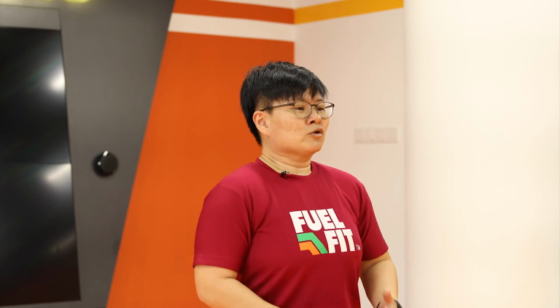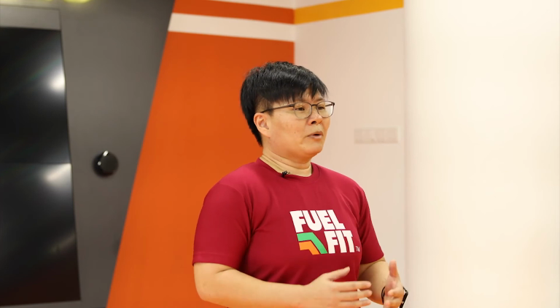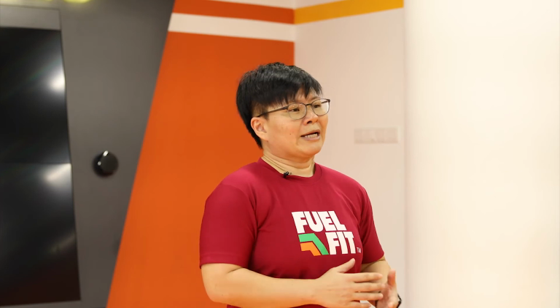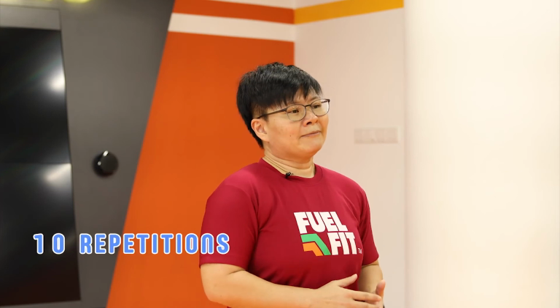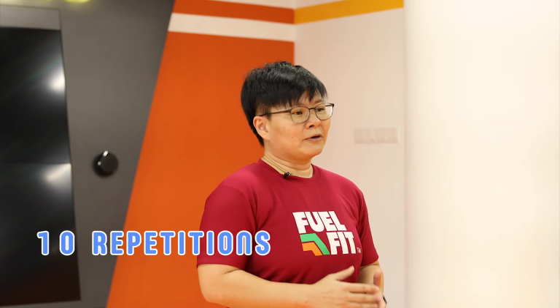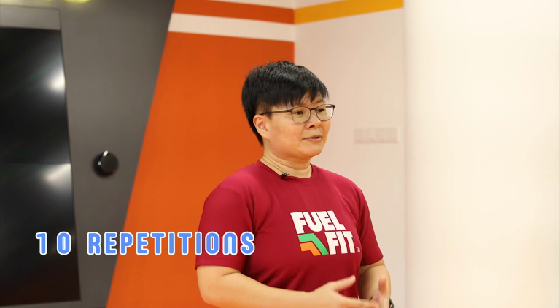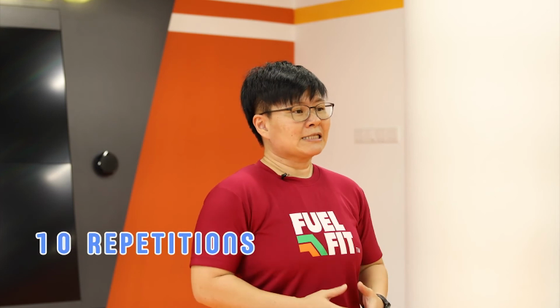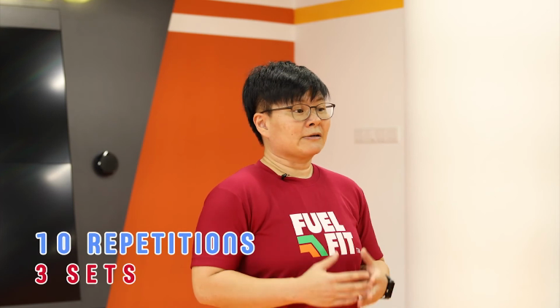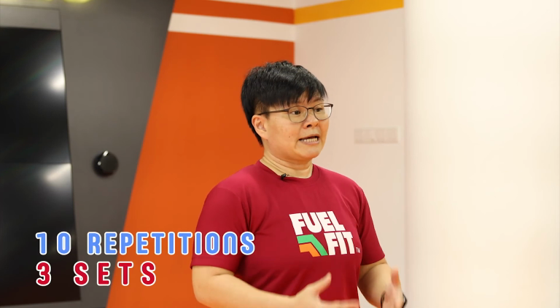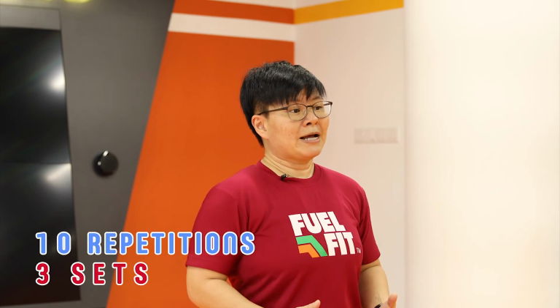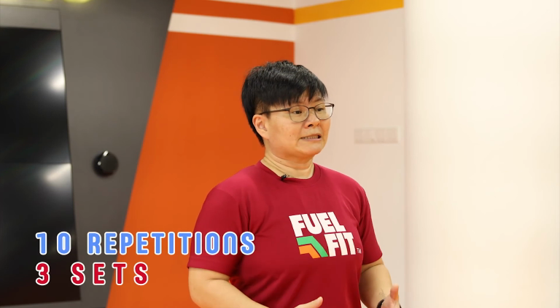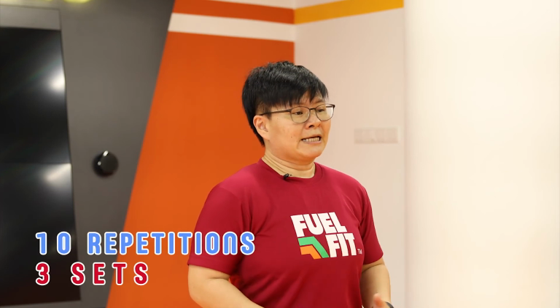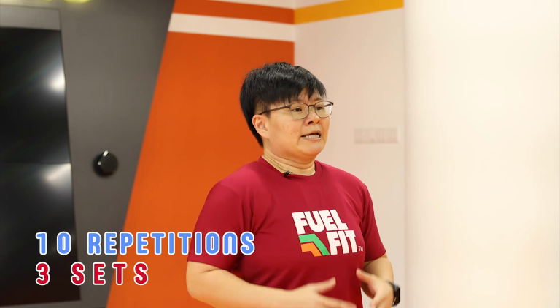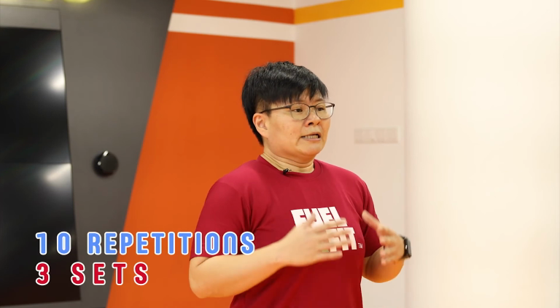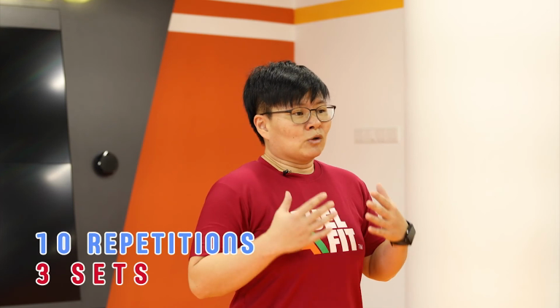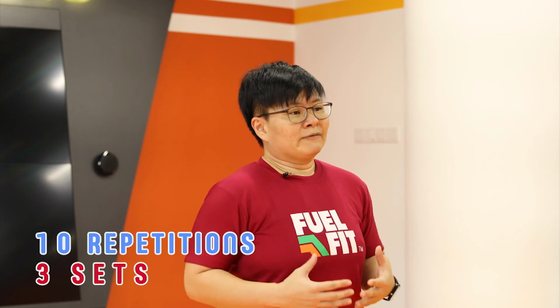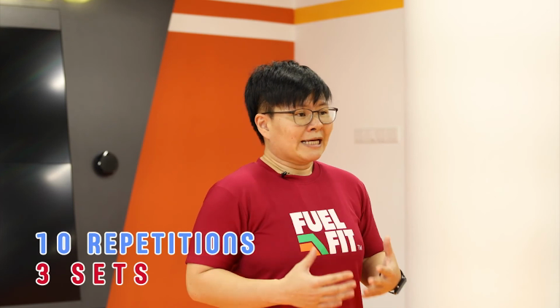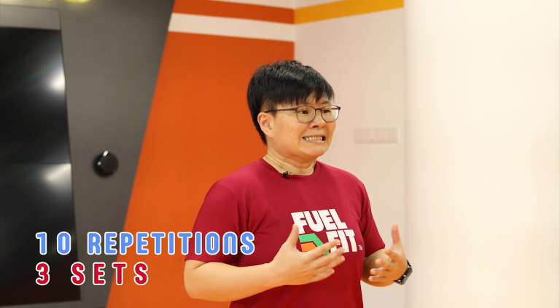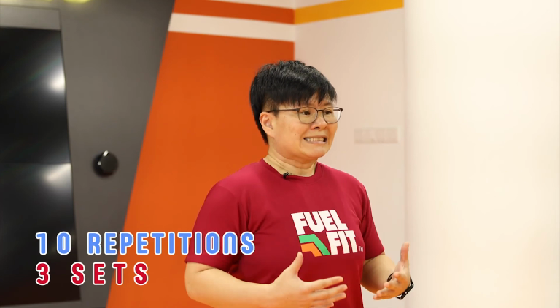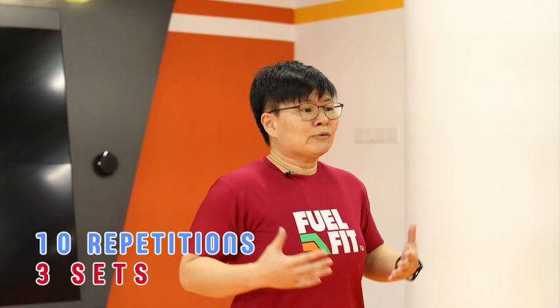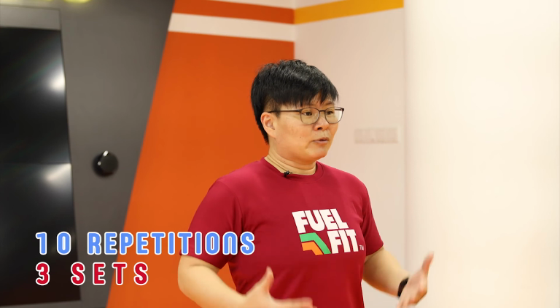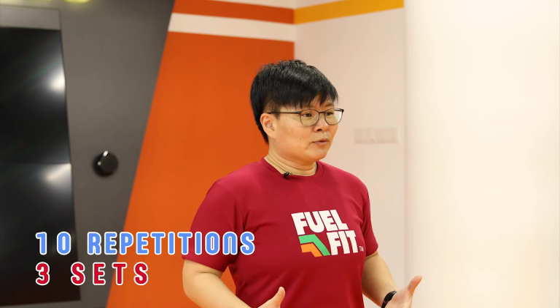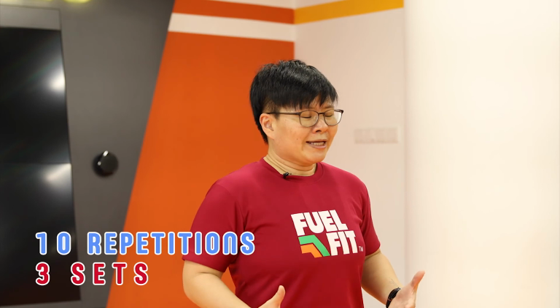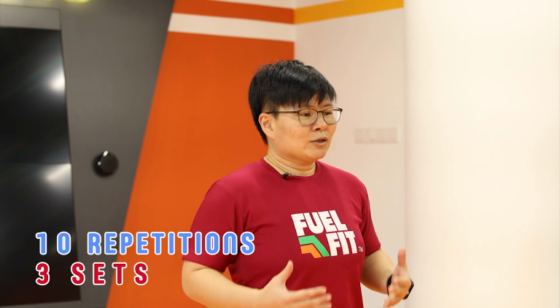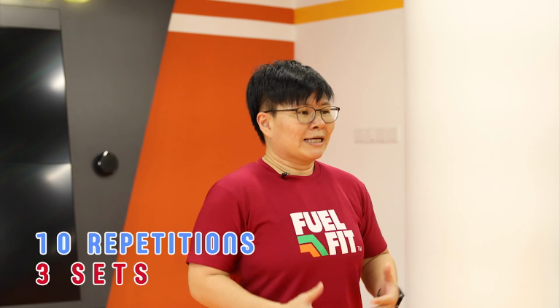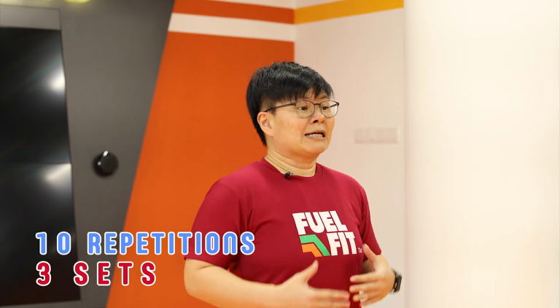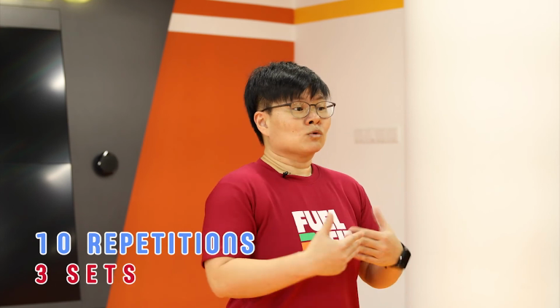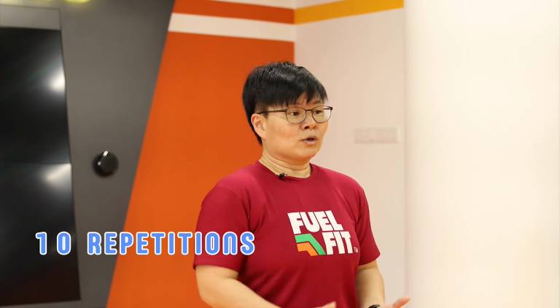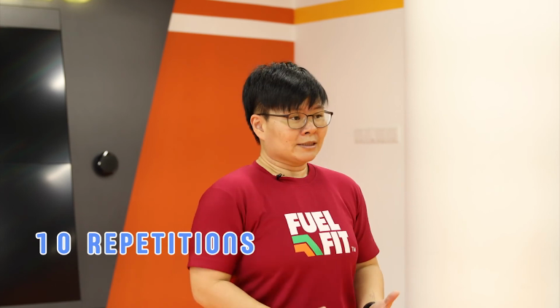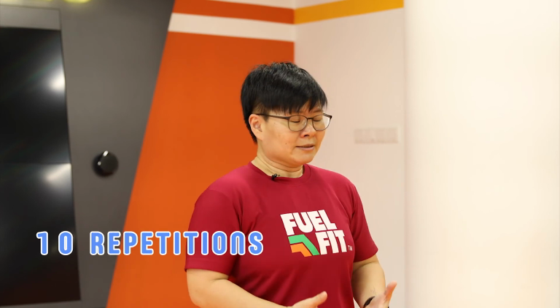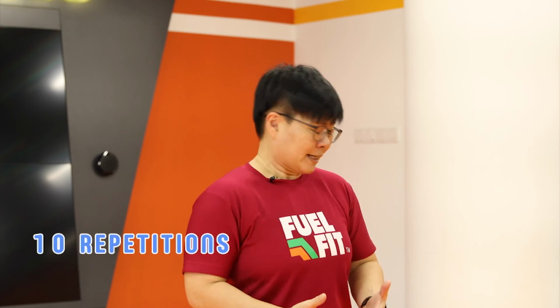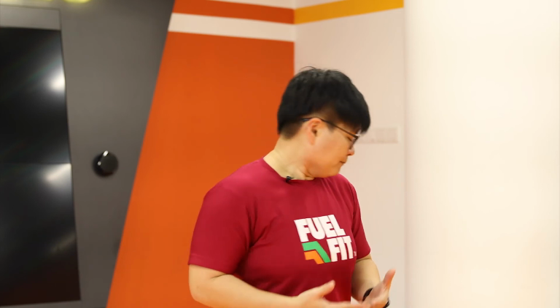We want to aim for three sets of 10 reps. So if it gets easy with body weight, you can start to load it.